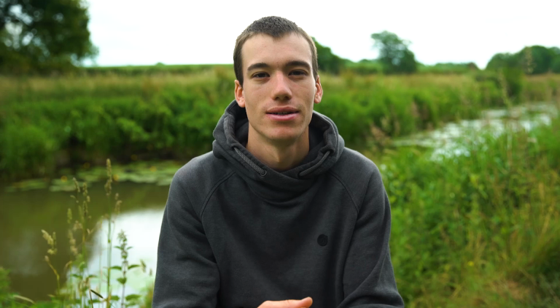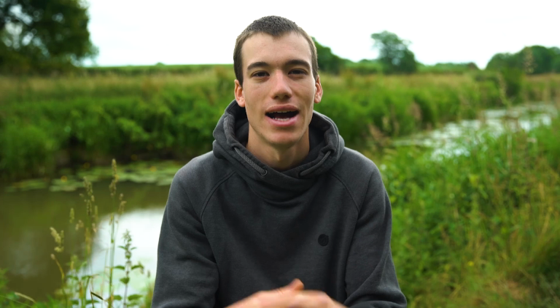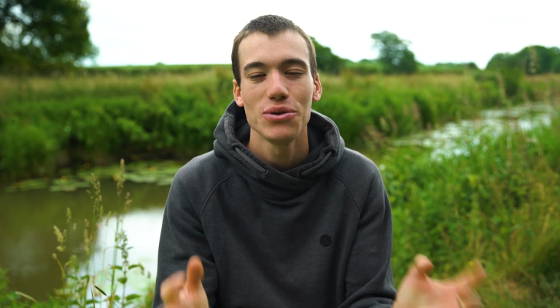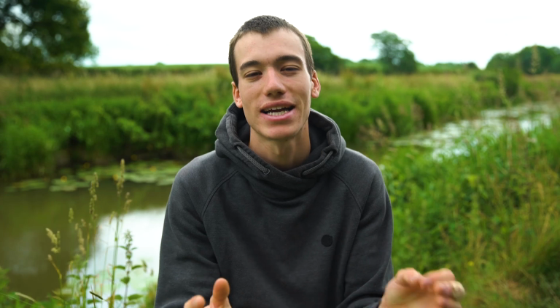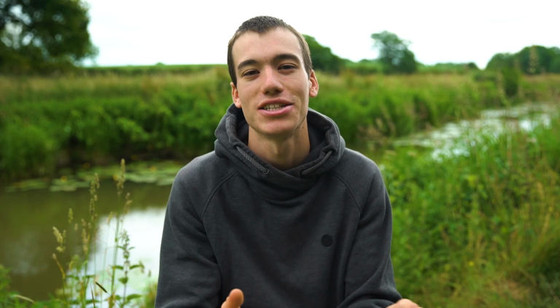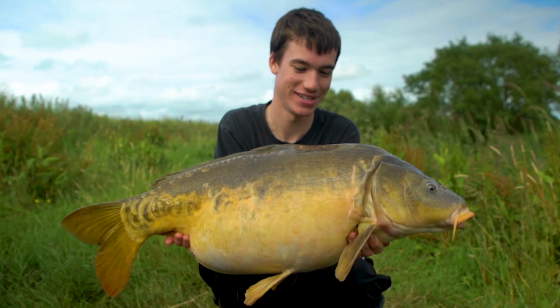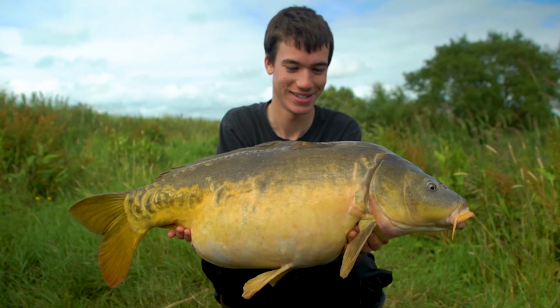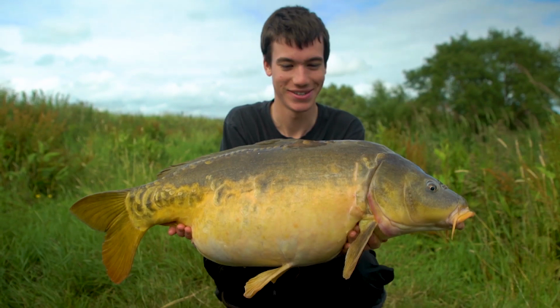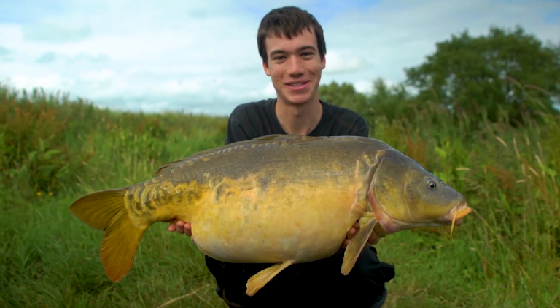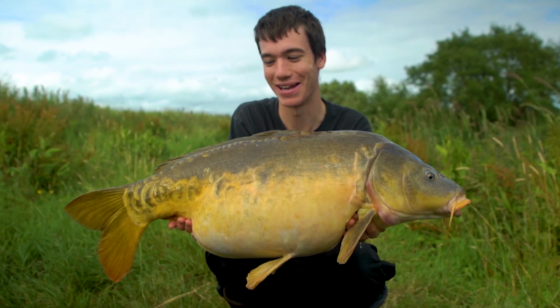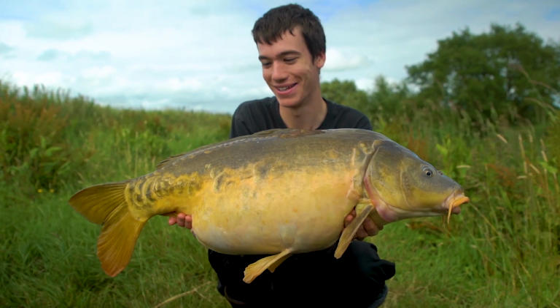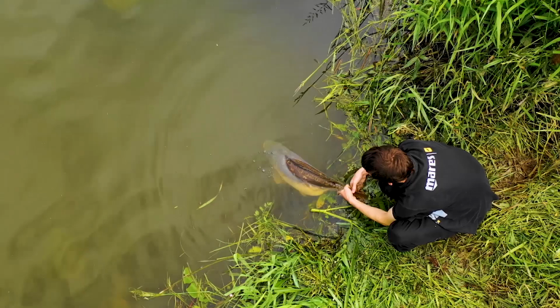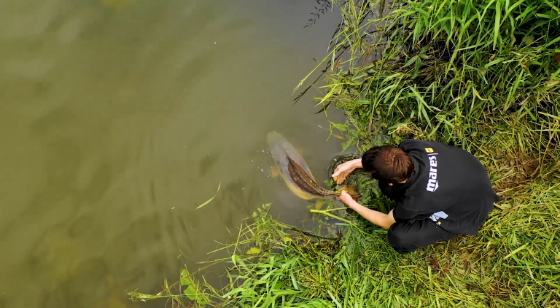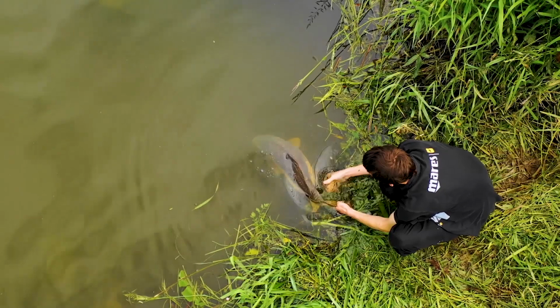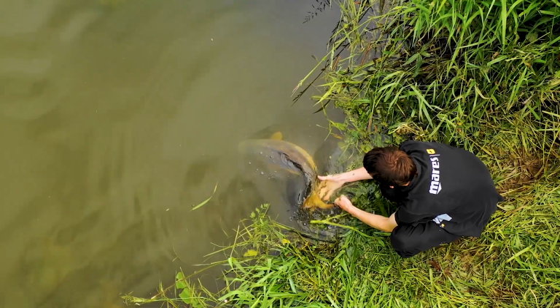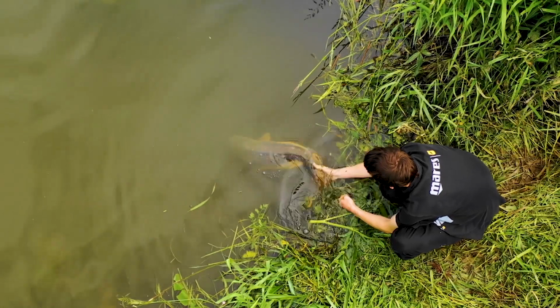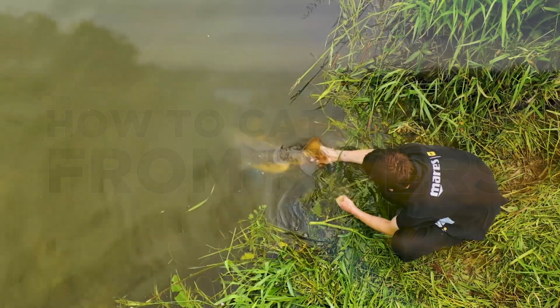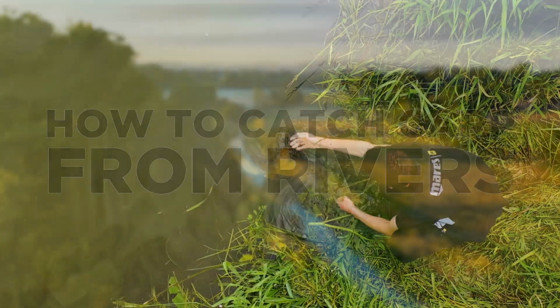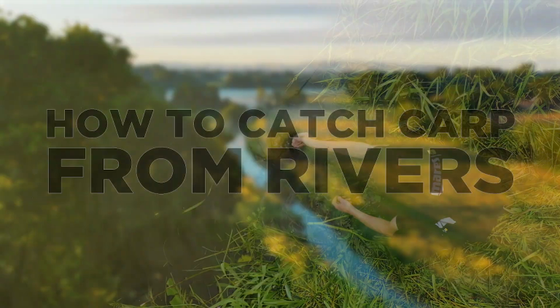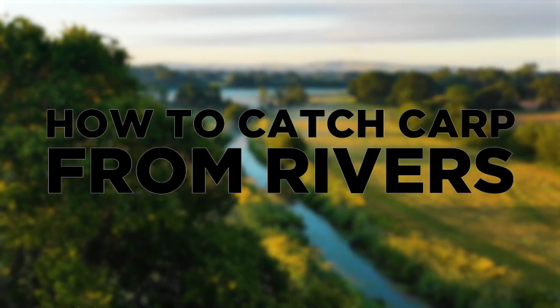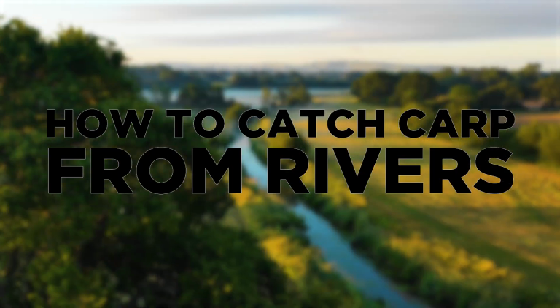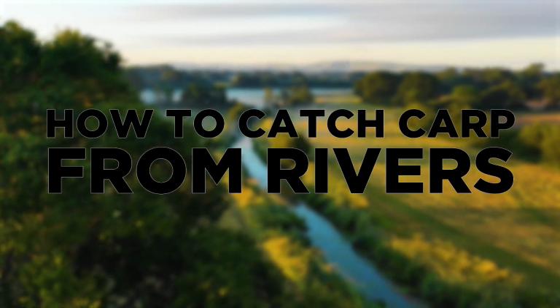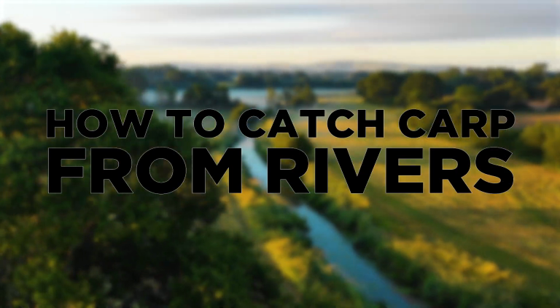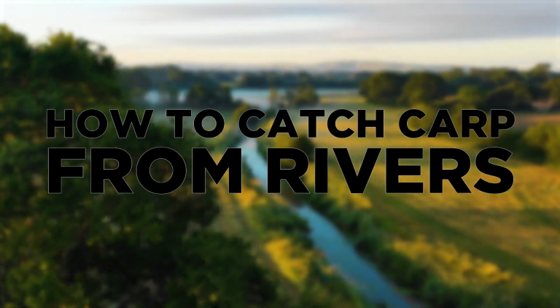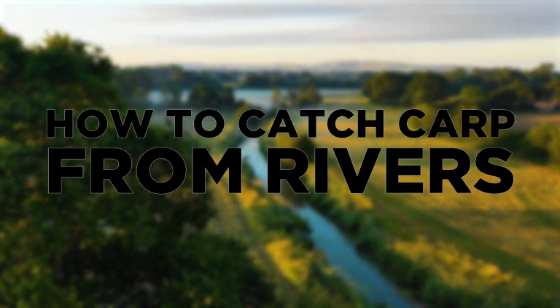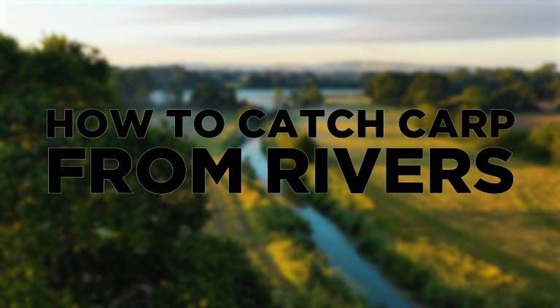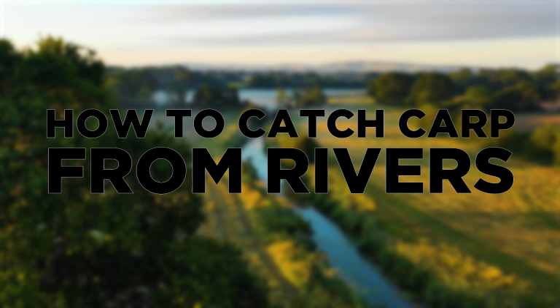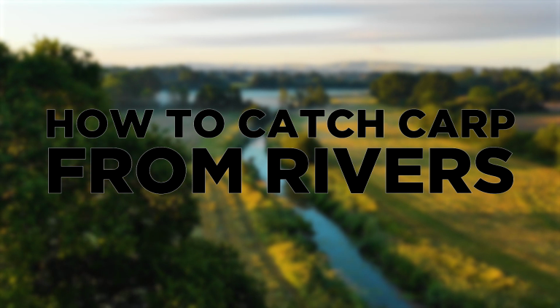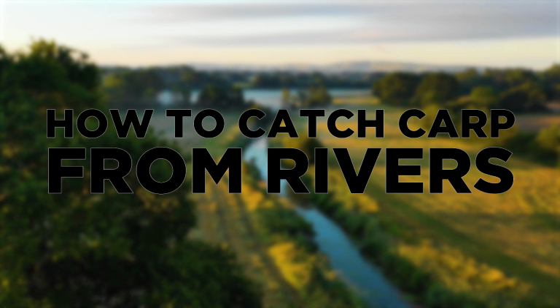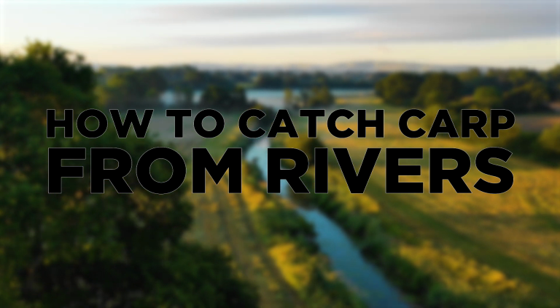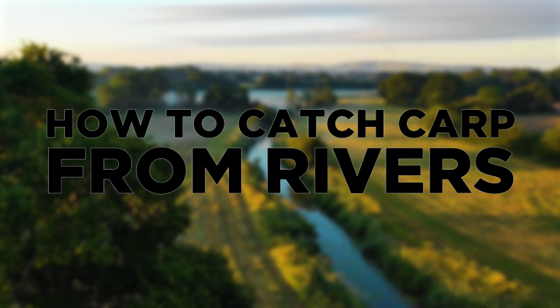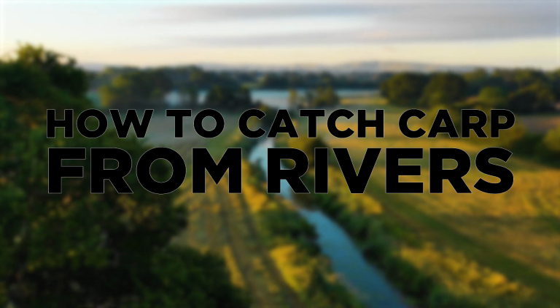How to catch carp from rivers. In this episode we're going to take a look at four steps that will help you catch more river carp.